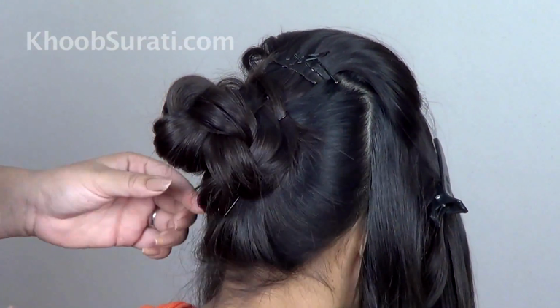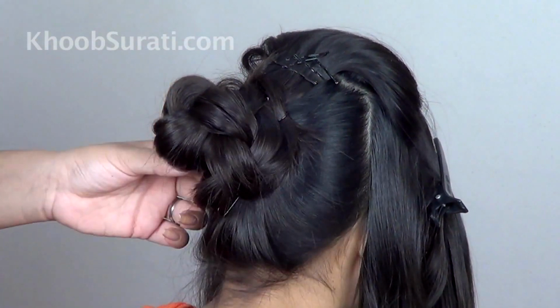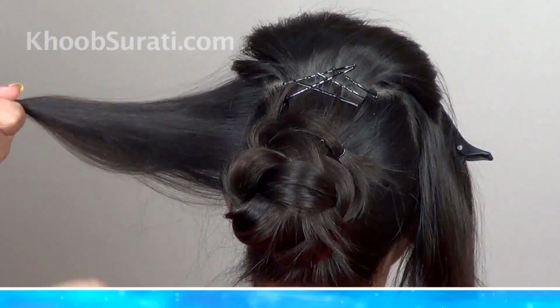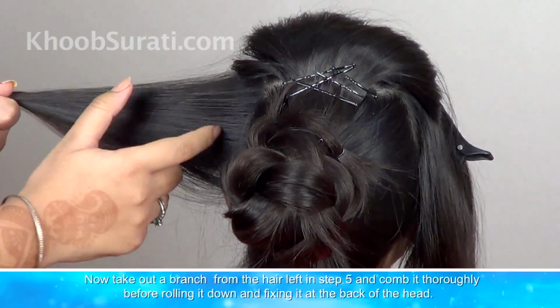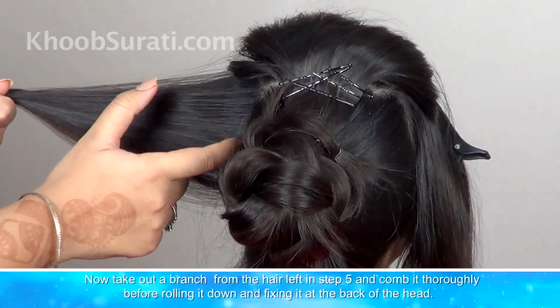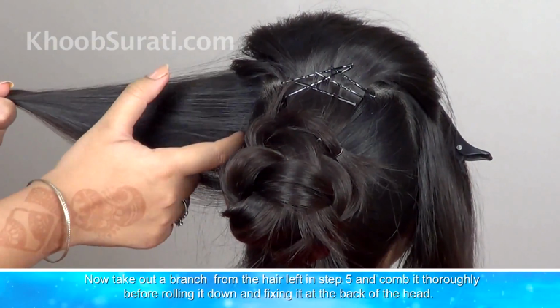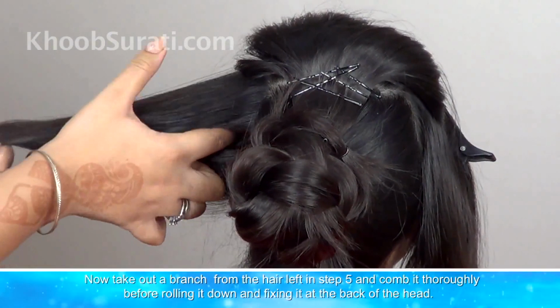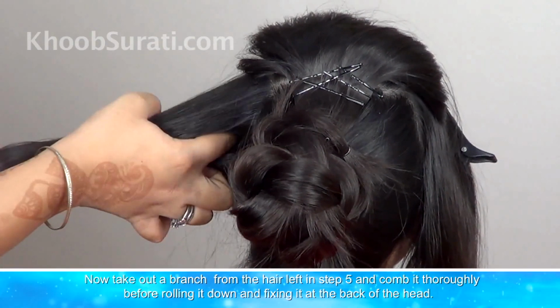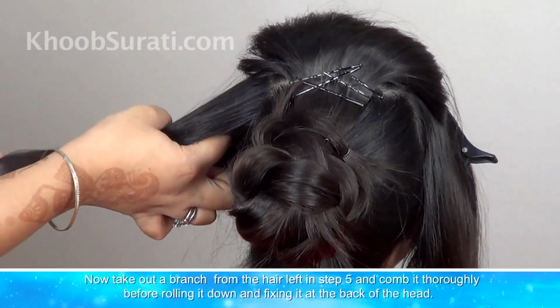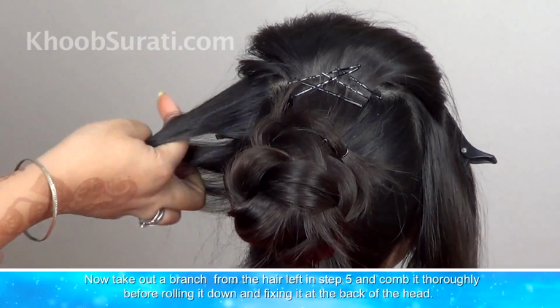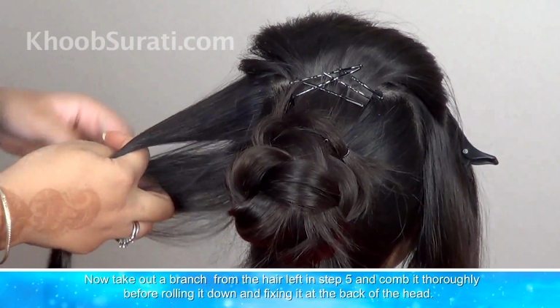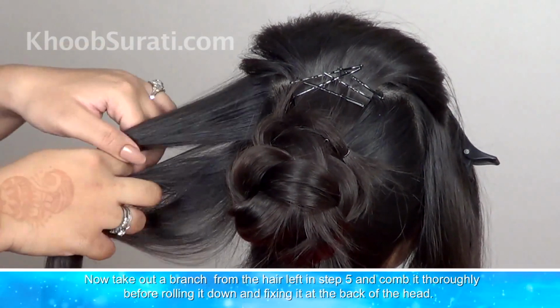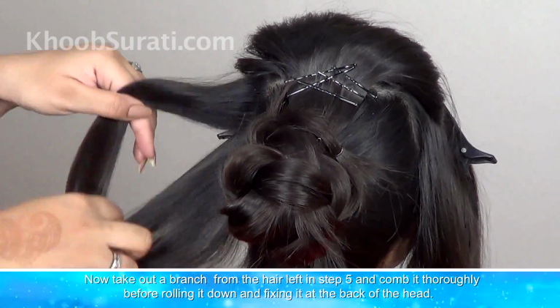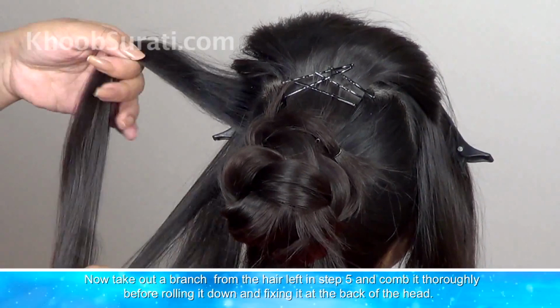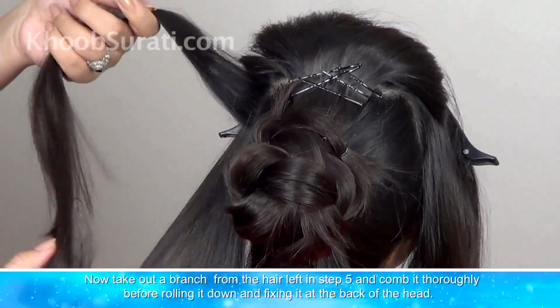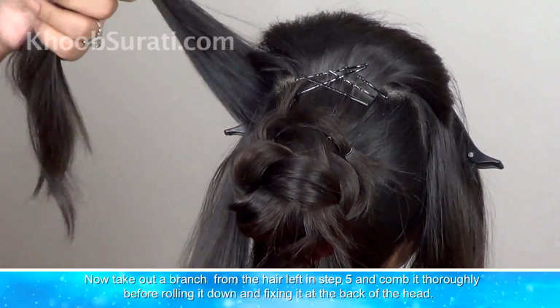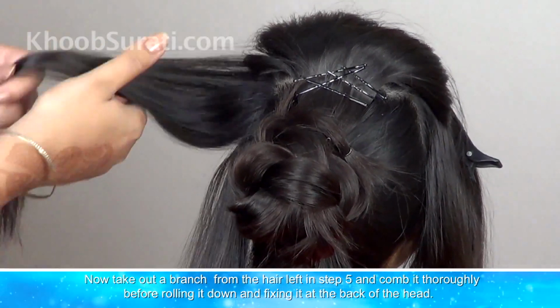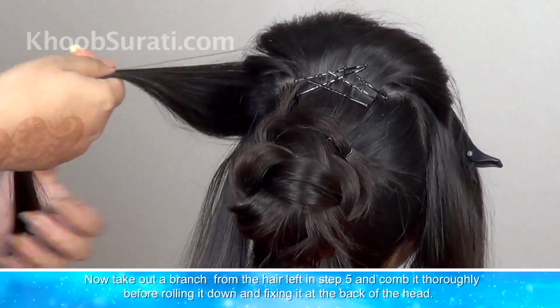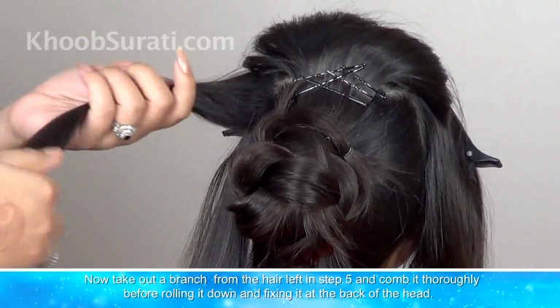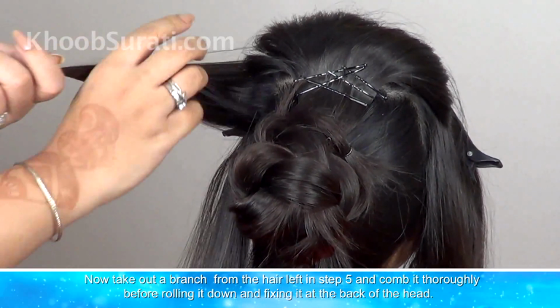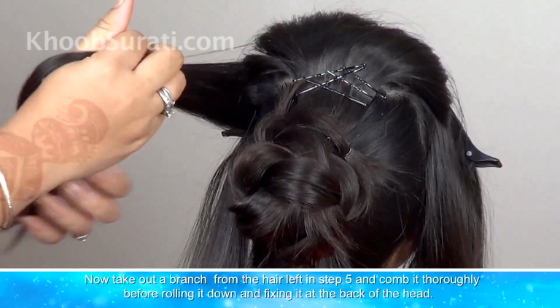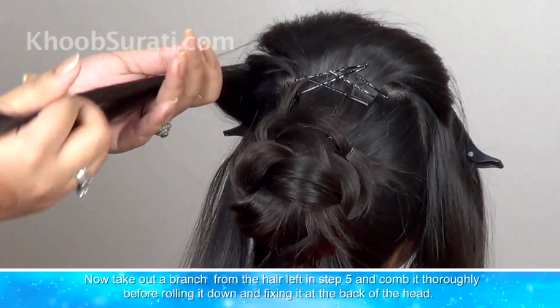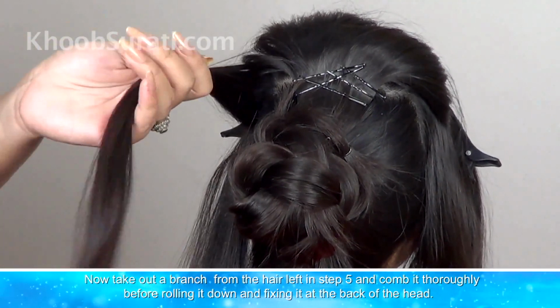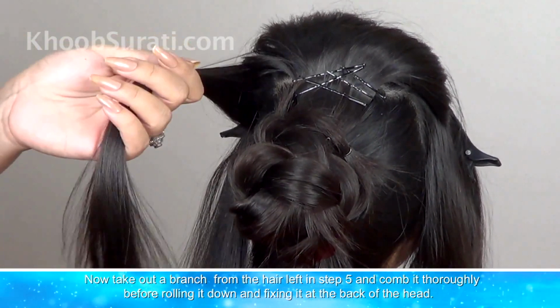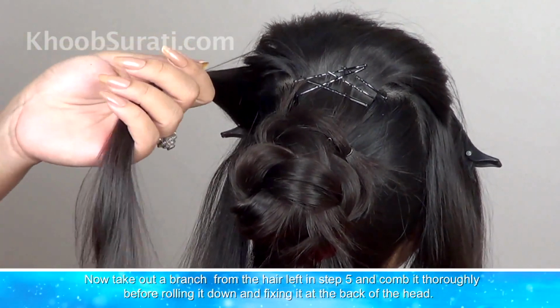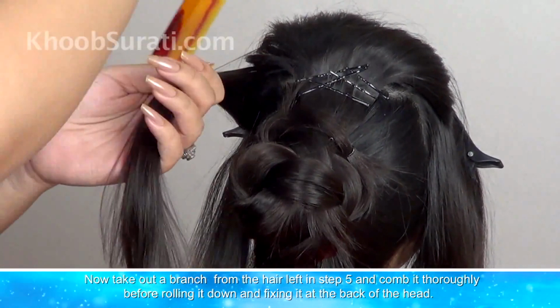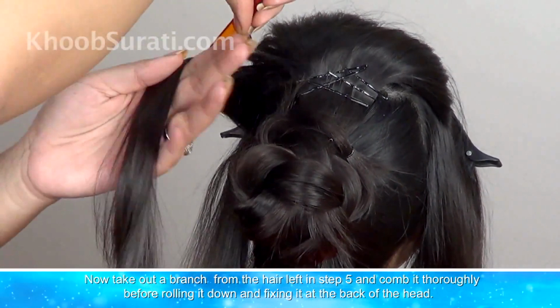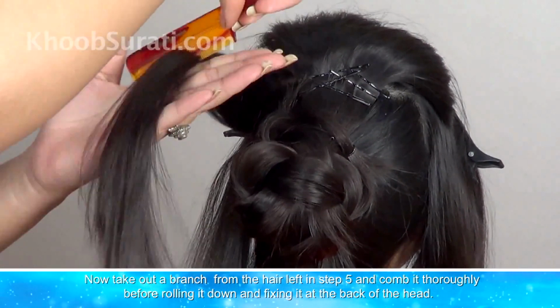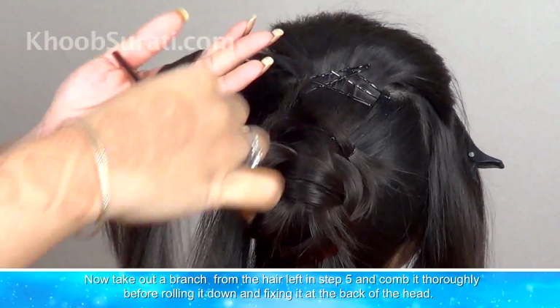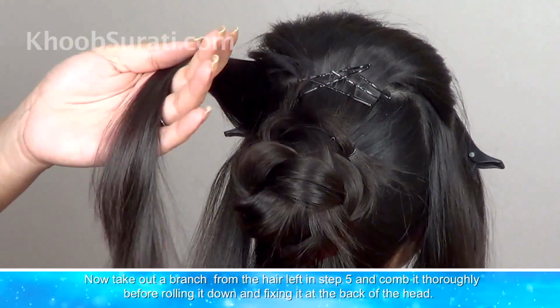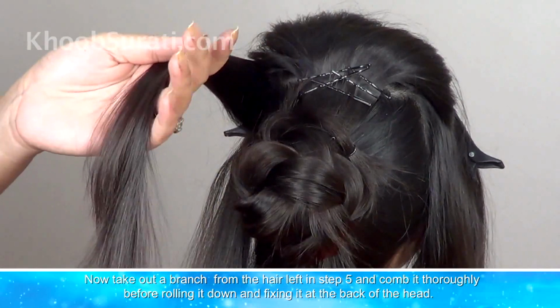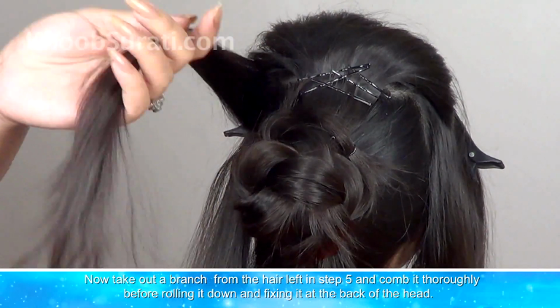Now take out a branch from the hair left above and comb it thoroughly before rolling it down and fixing it at the back of the head.